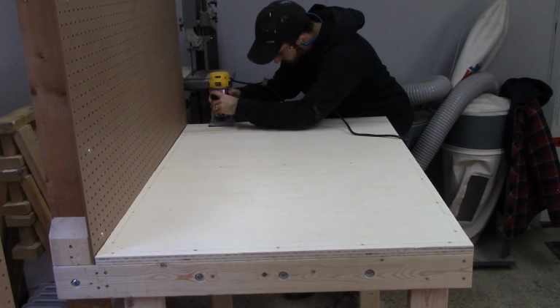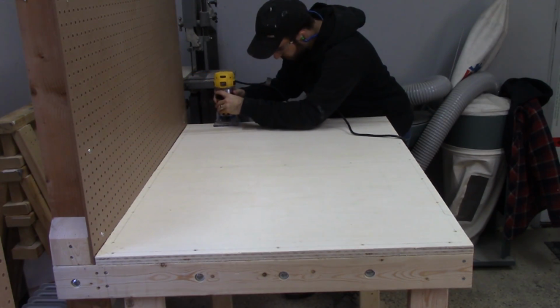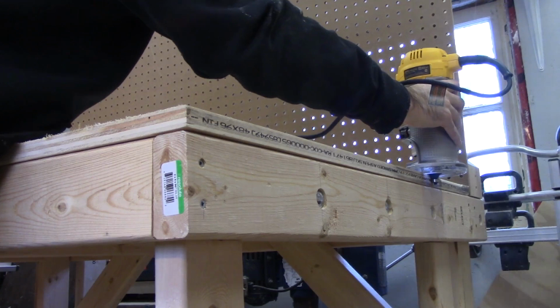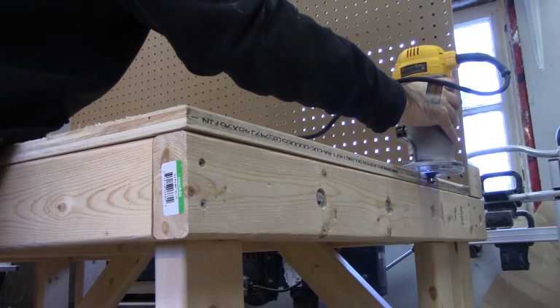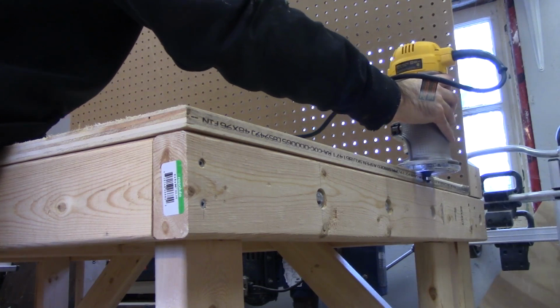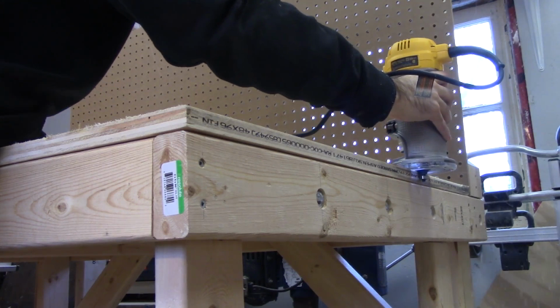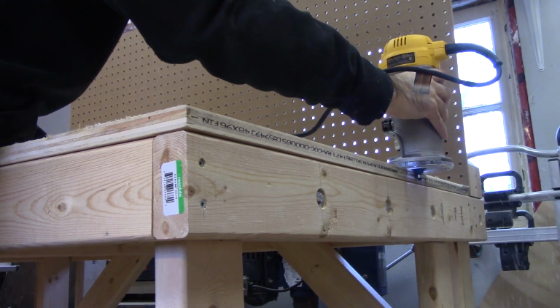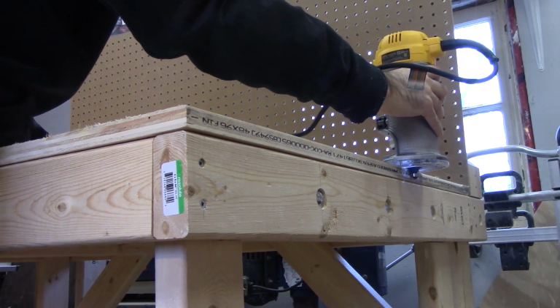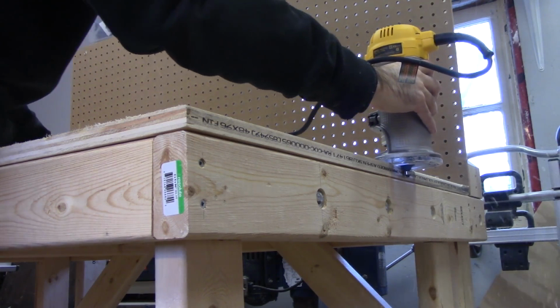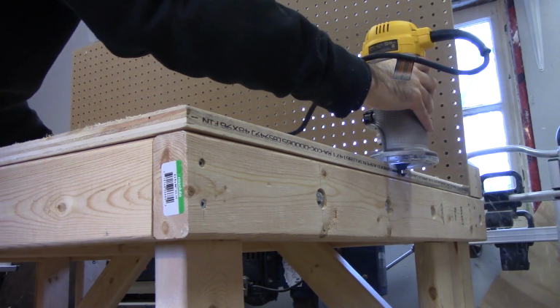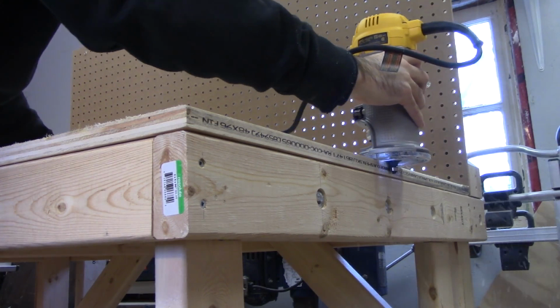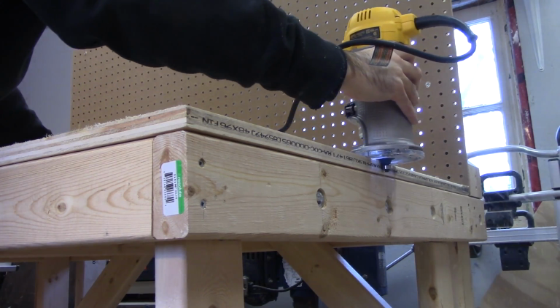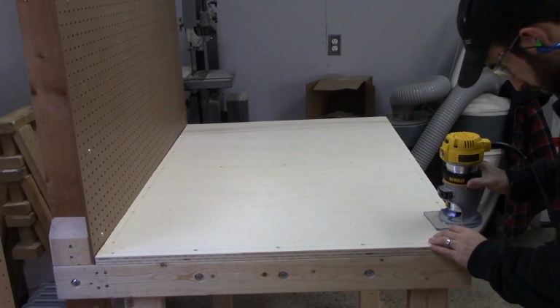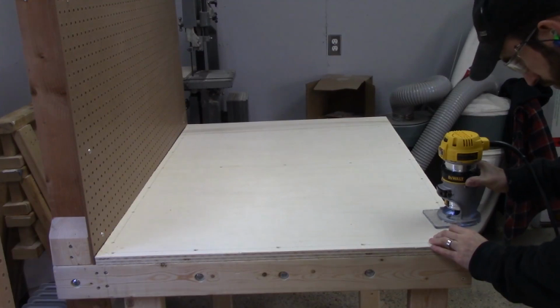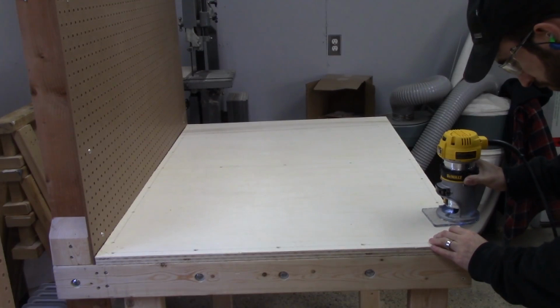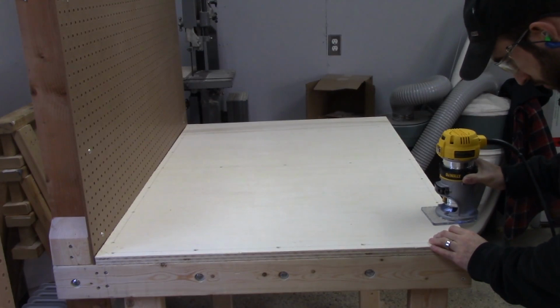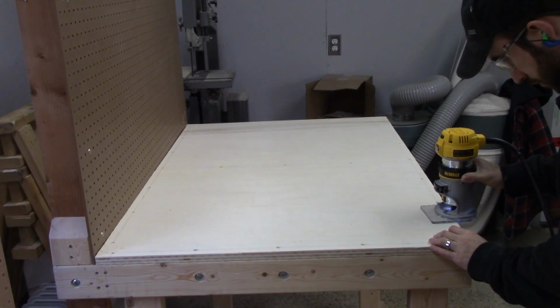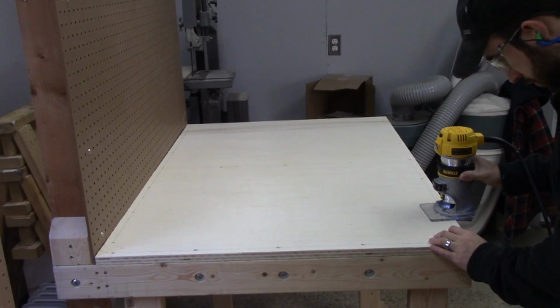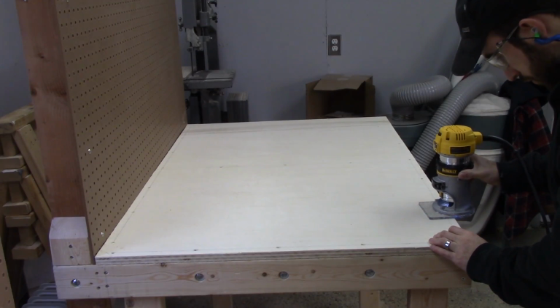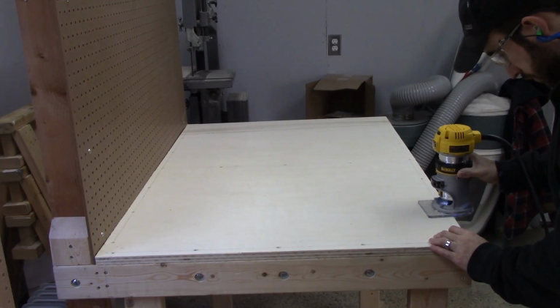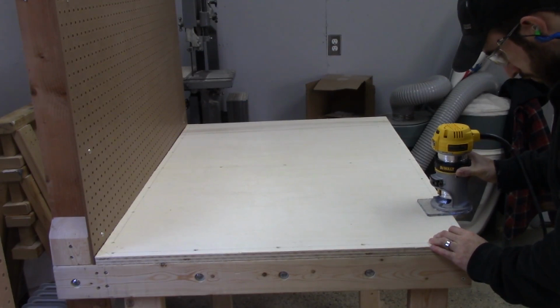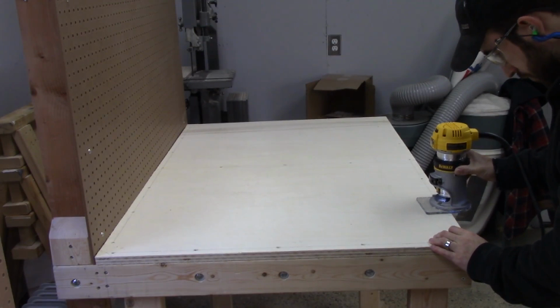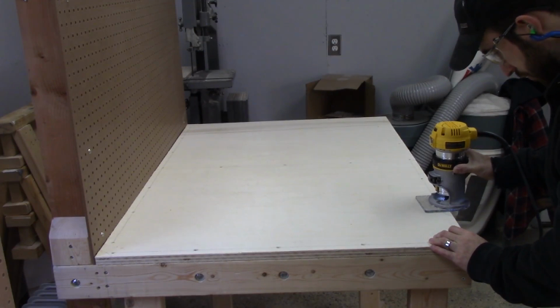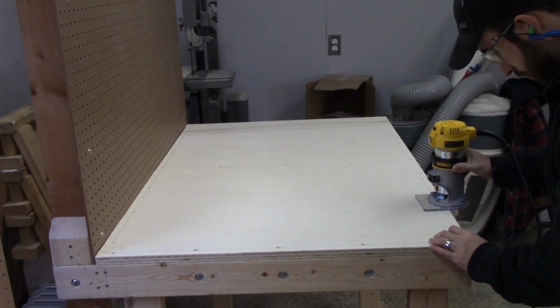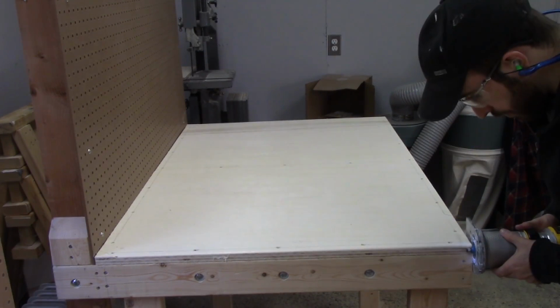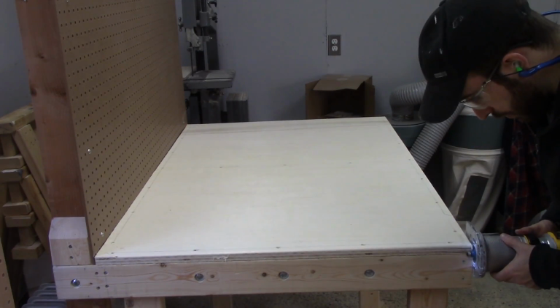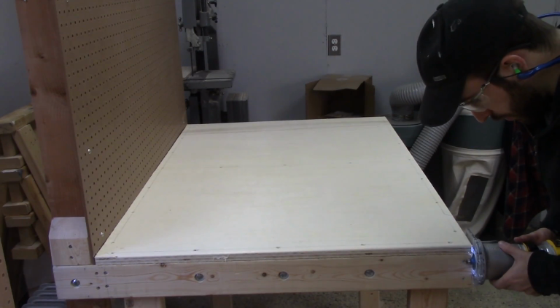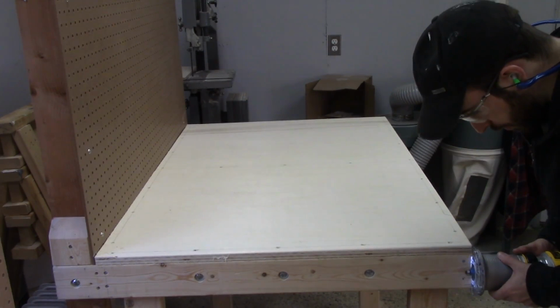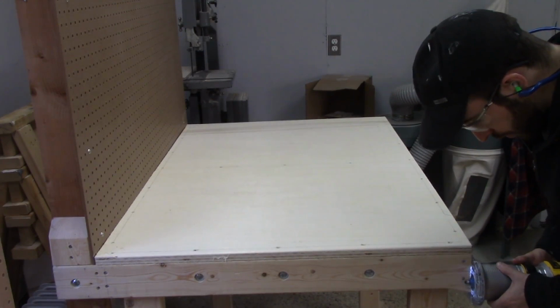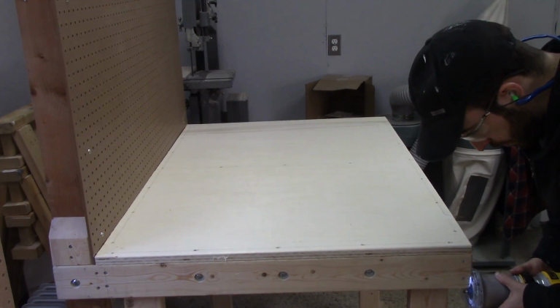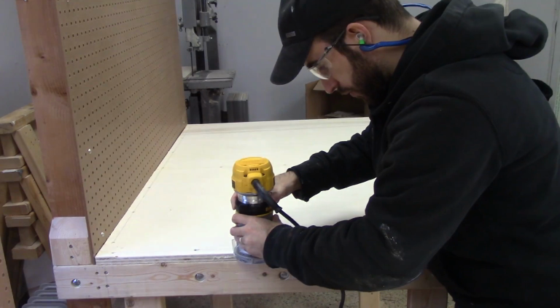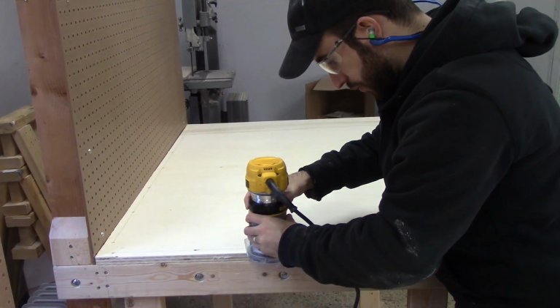I used the trim router — which will become part of my CNC machine — to round over all the edges of the benches that people might come into contact with.